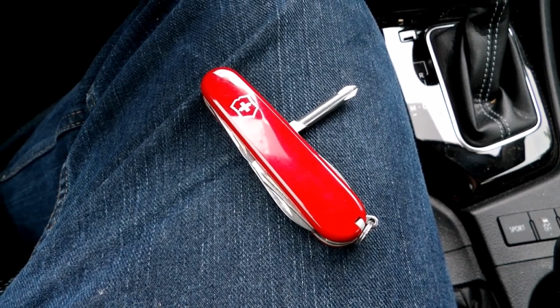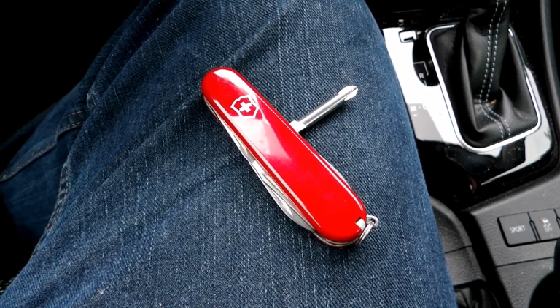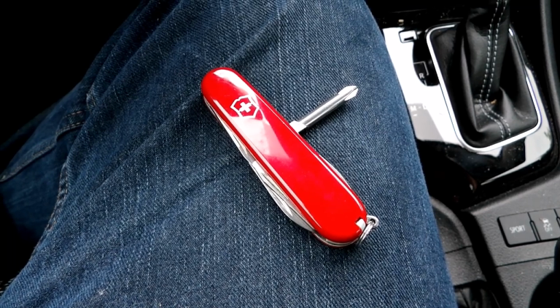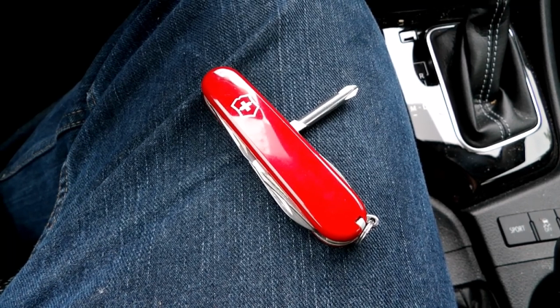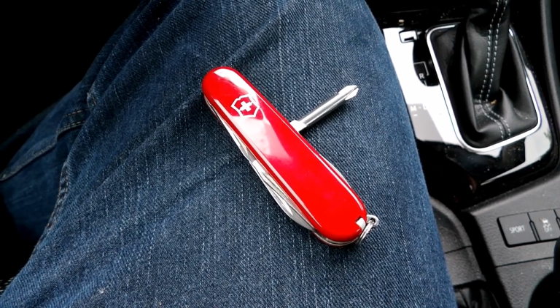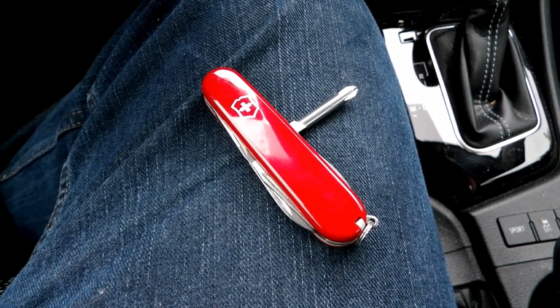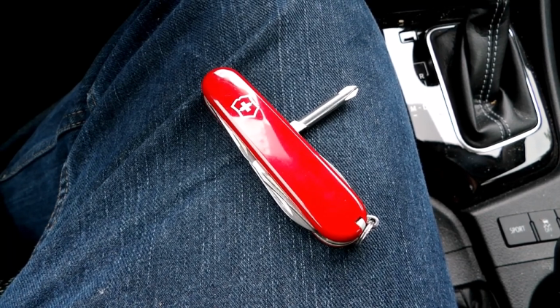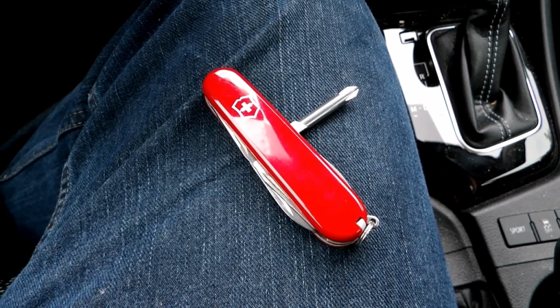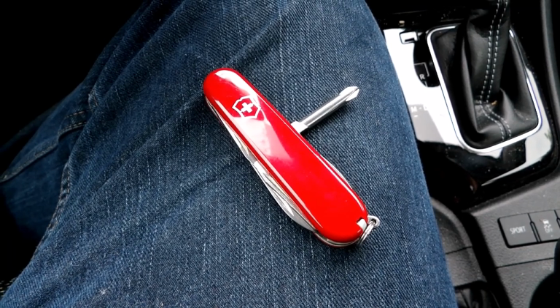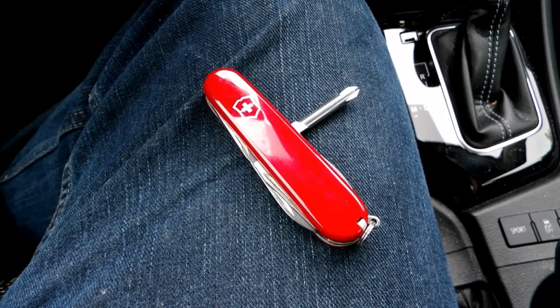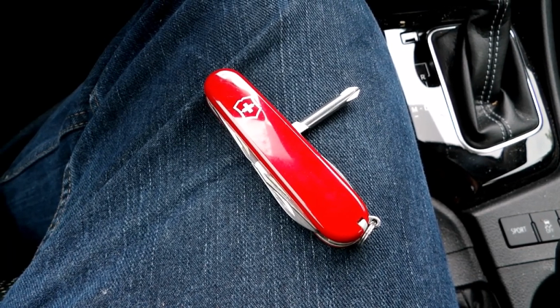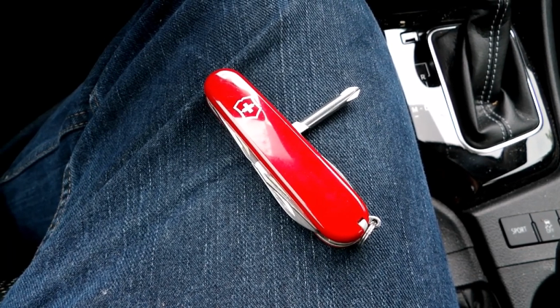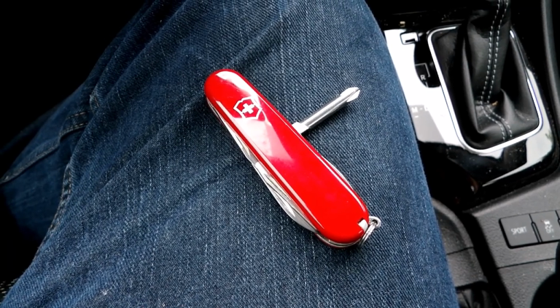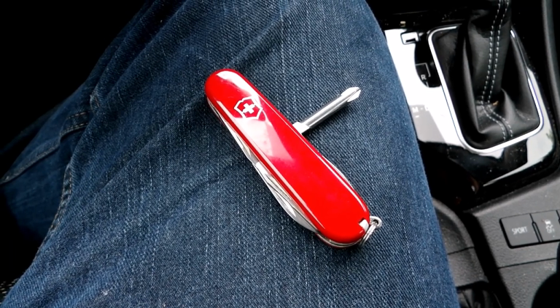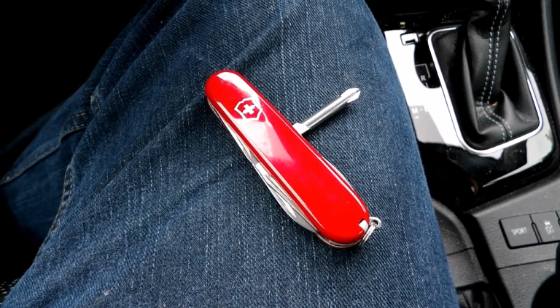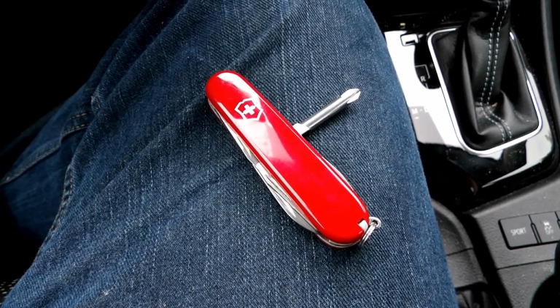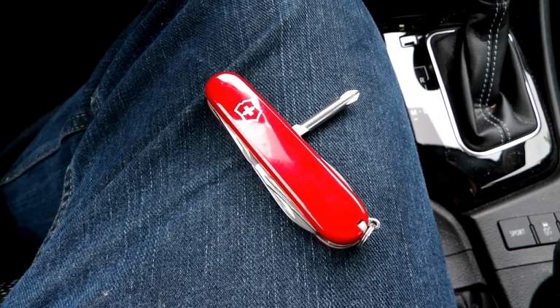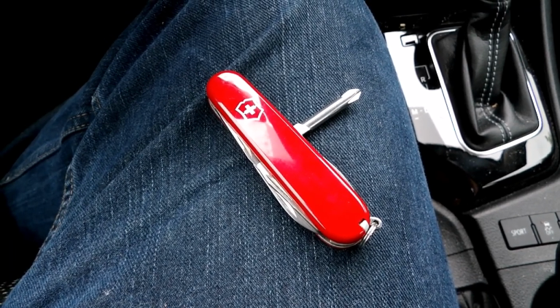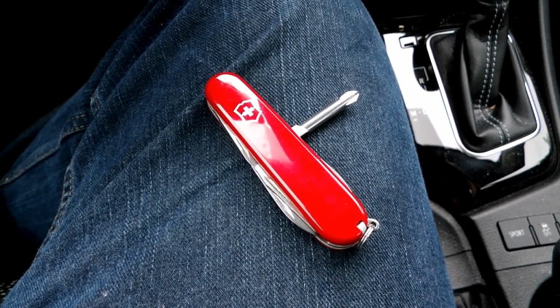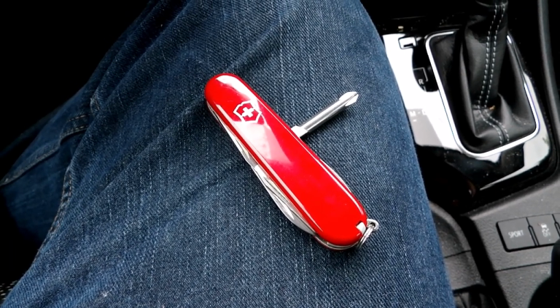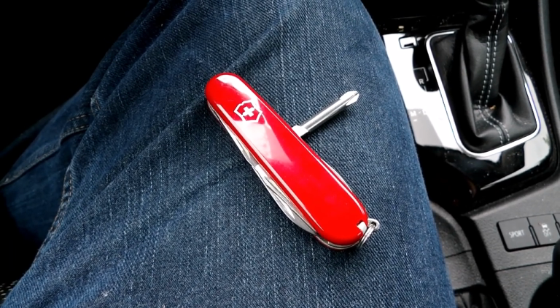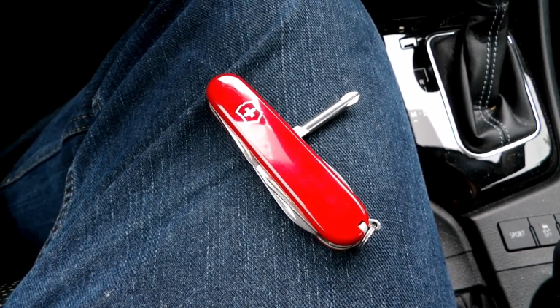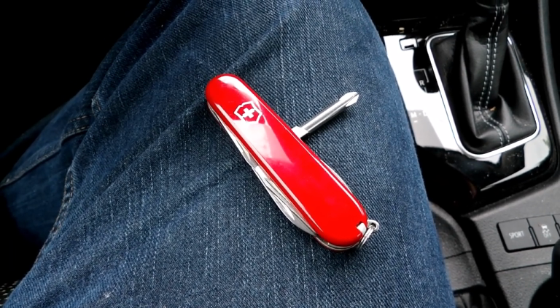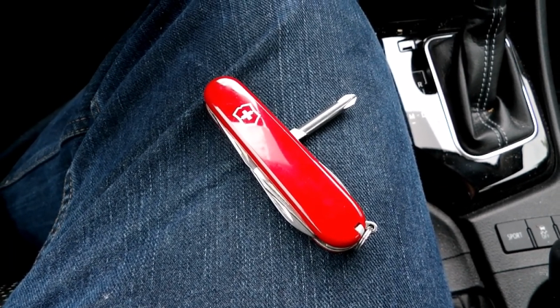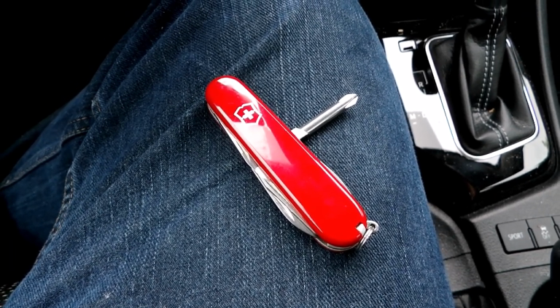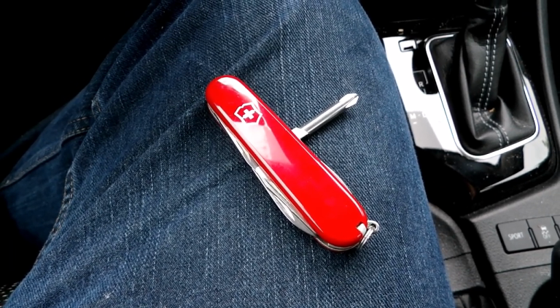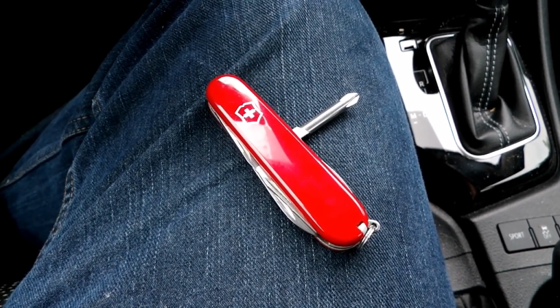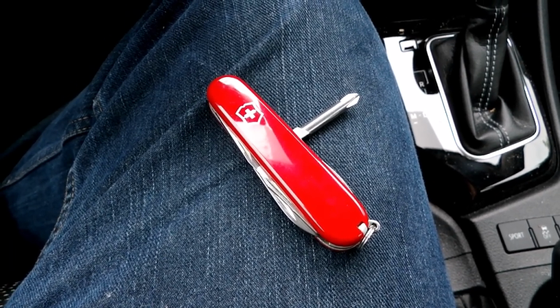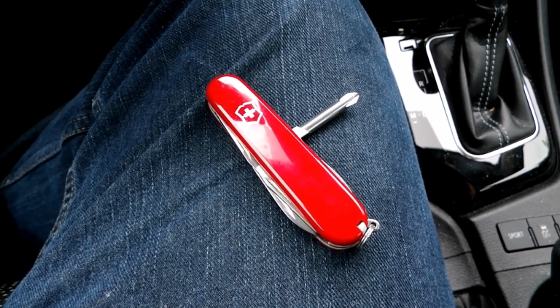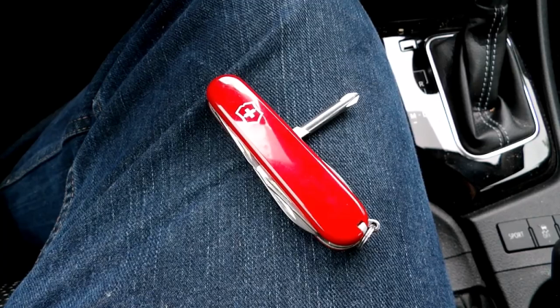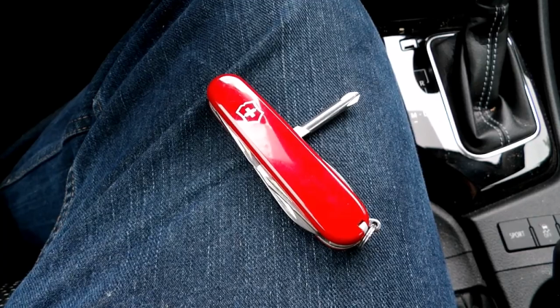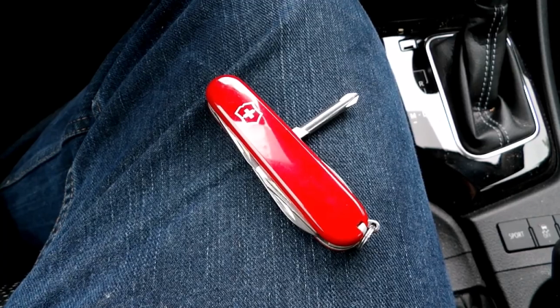I have no need for a corkscrew, as I am not a wine tasting enthusiast.